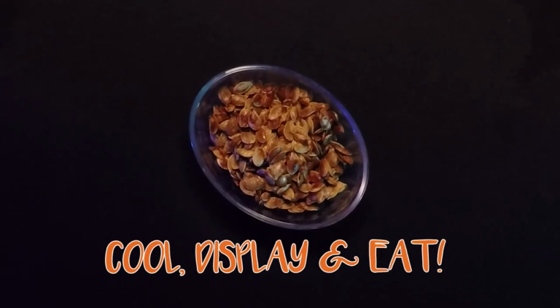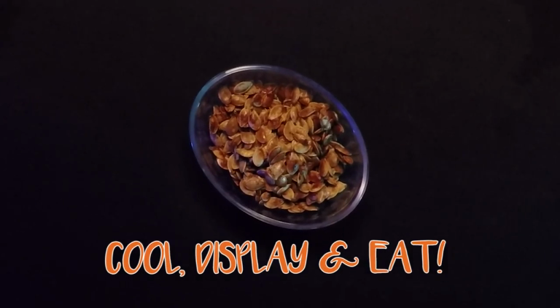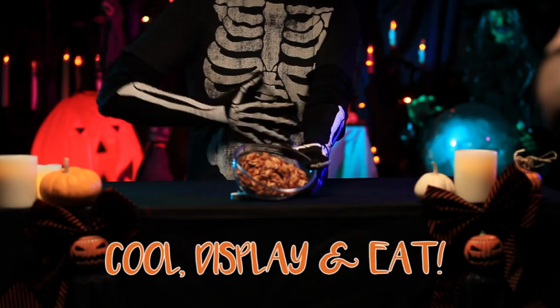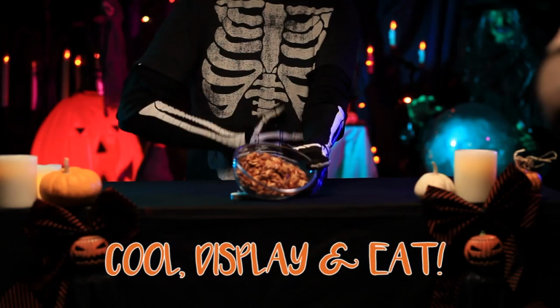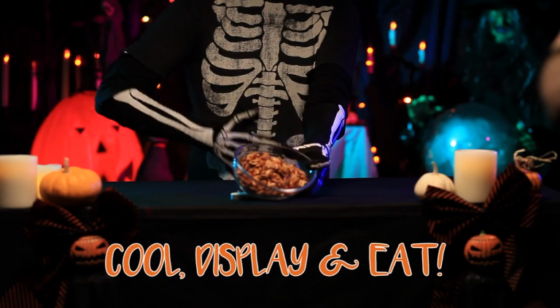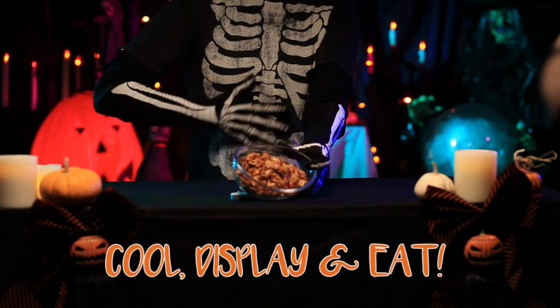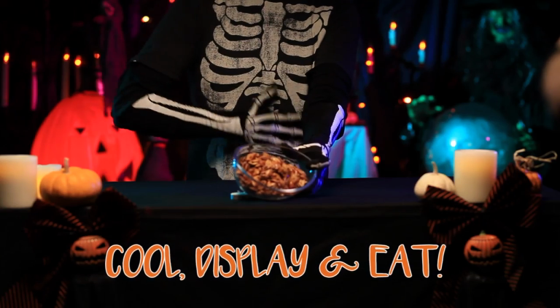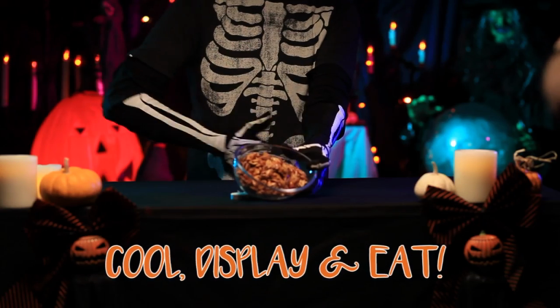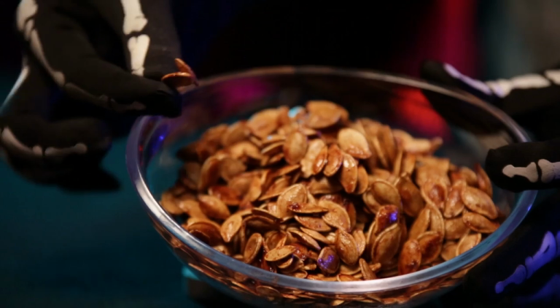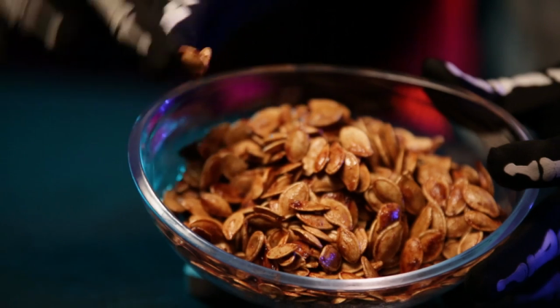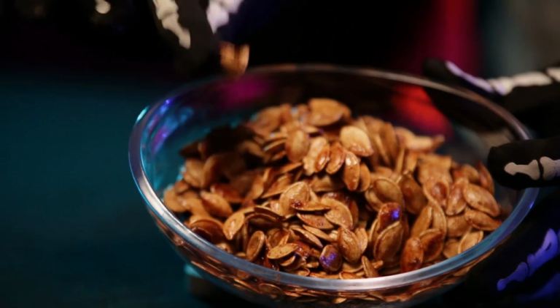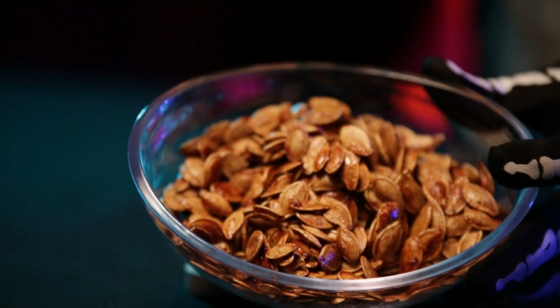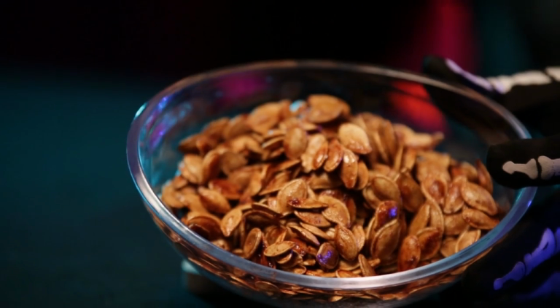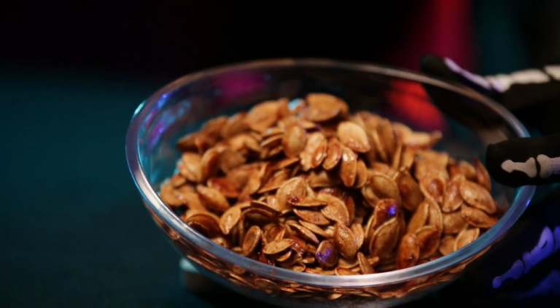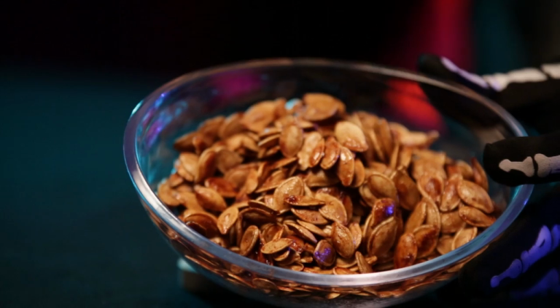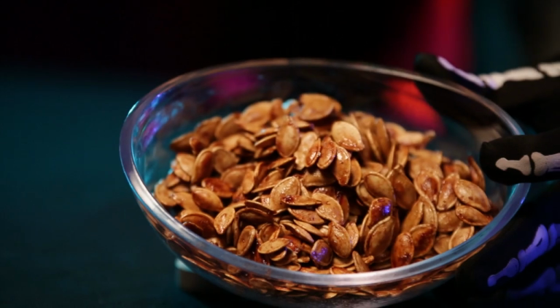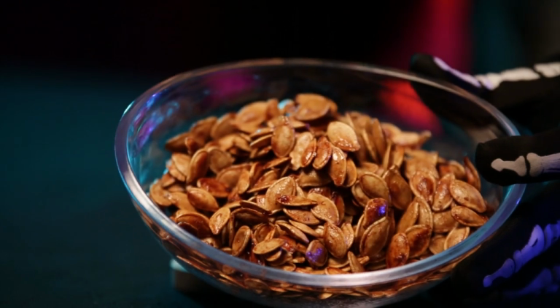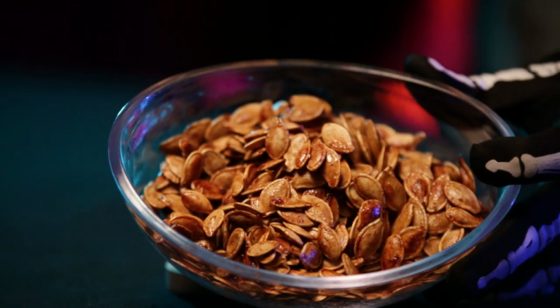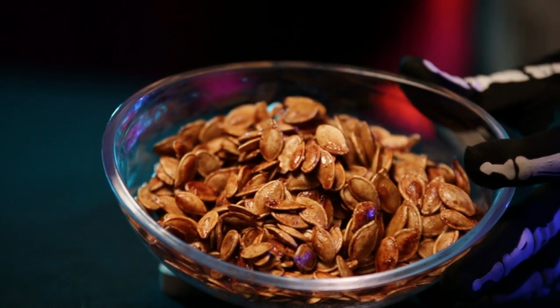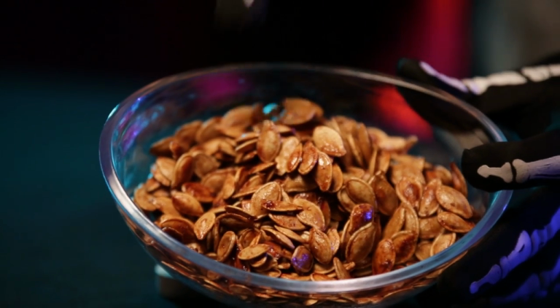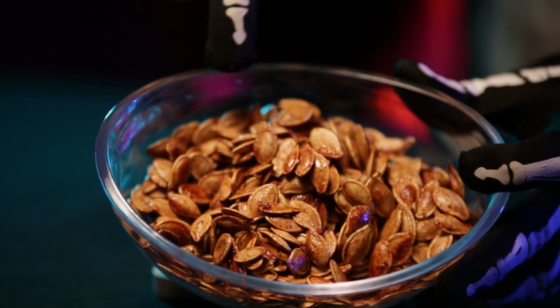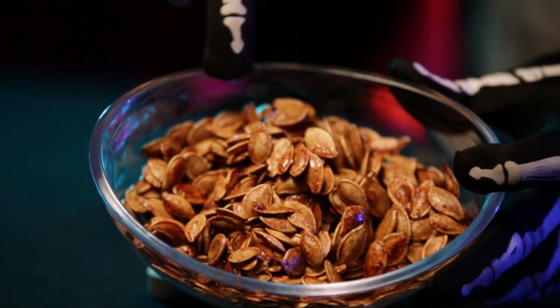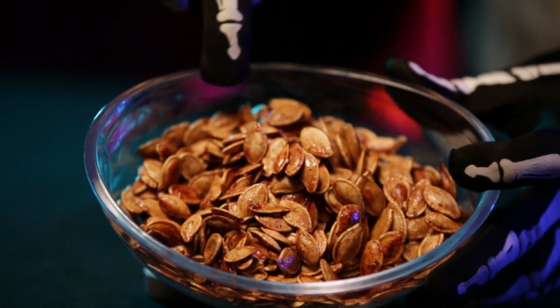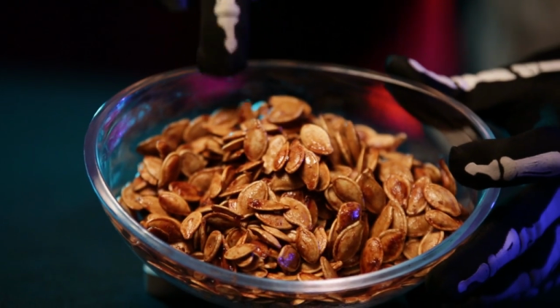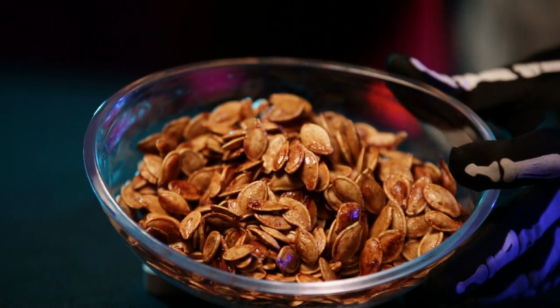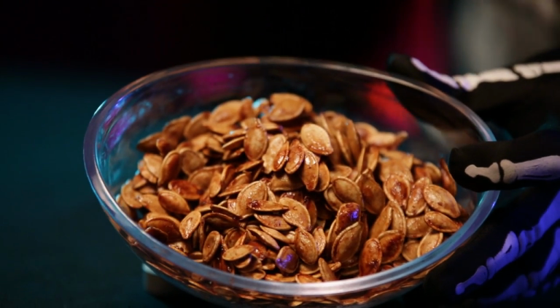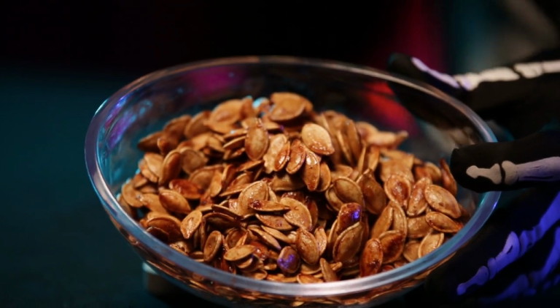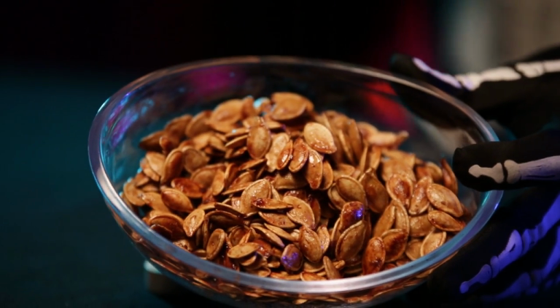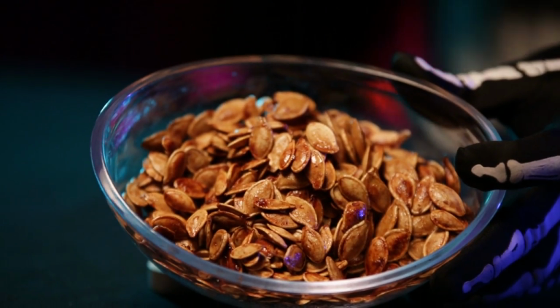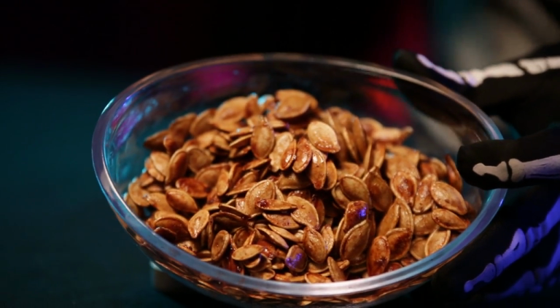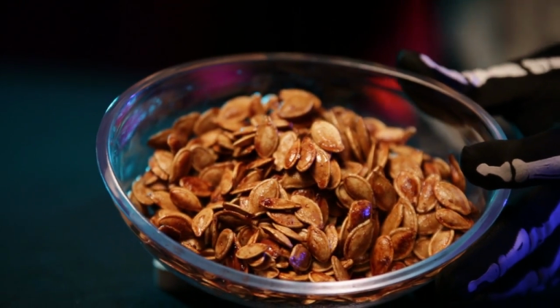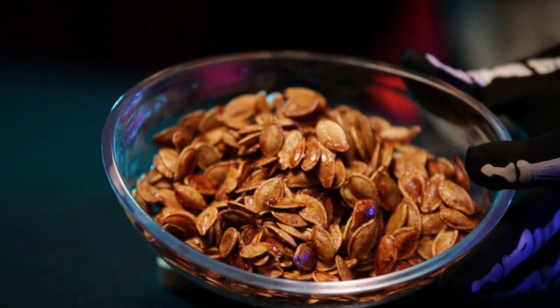Now your seeds should be ready to eat. Scoop them, serve them, and enjoy!